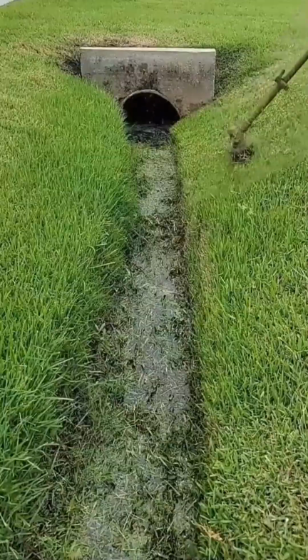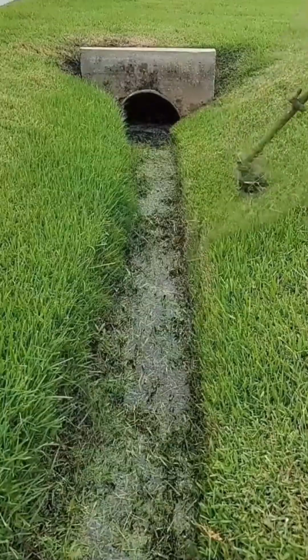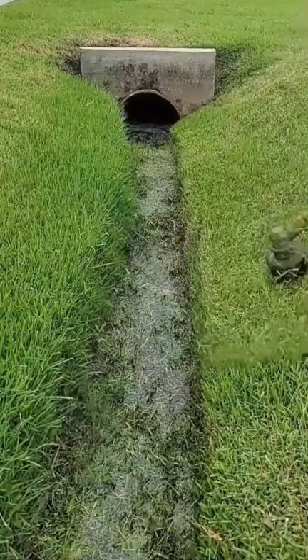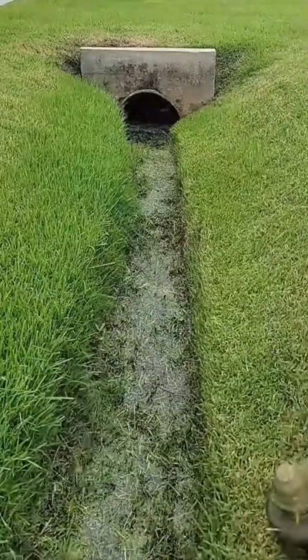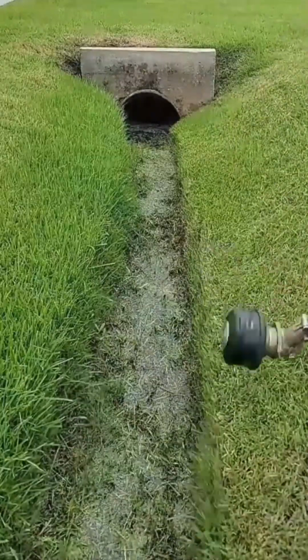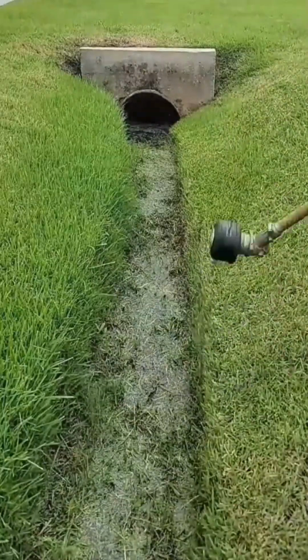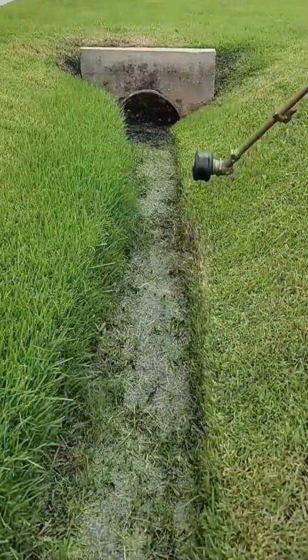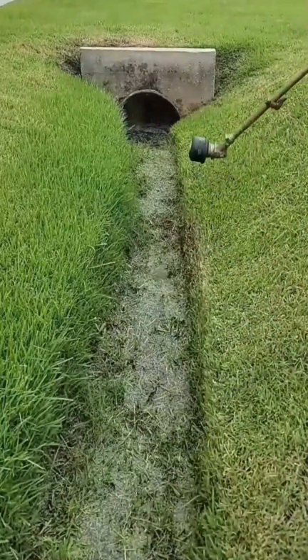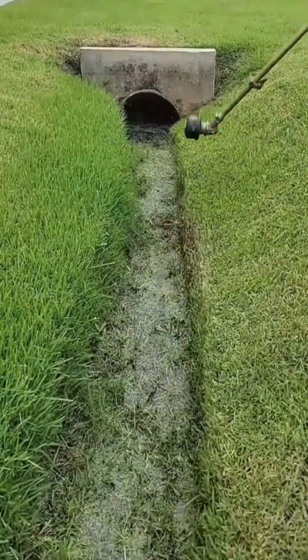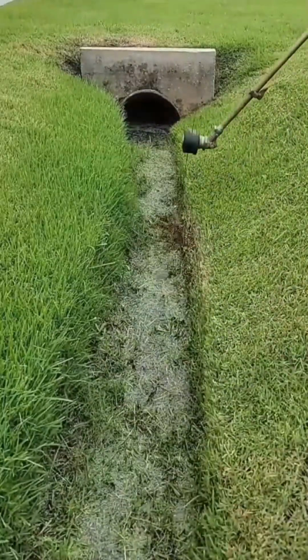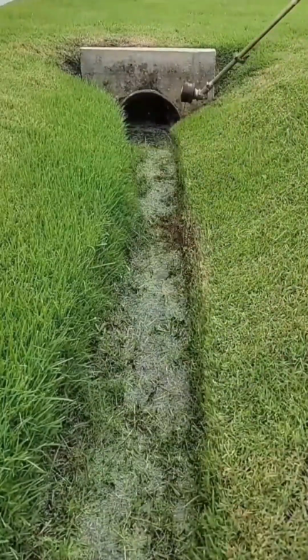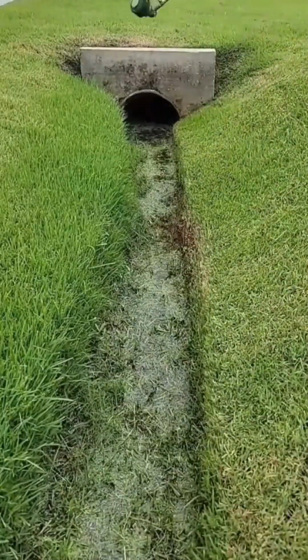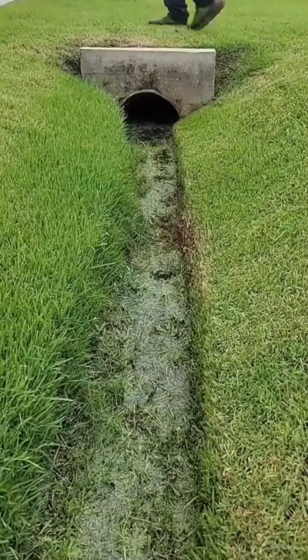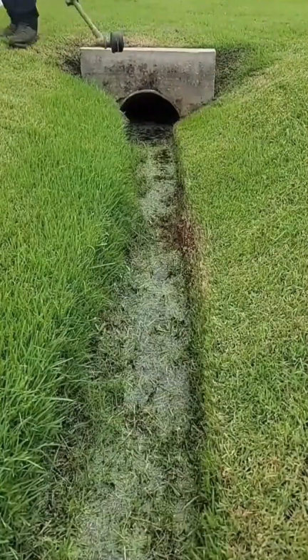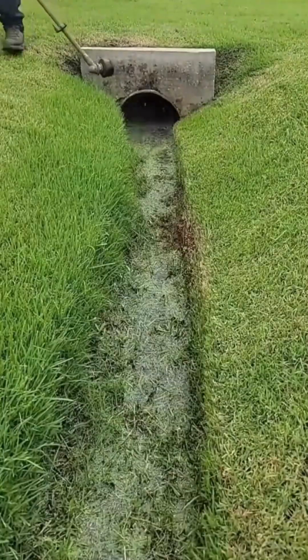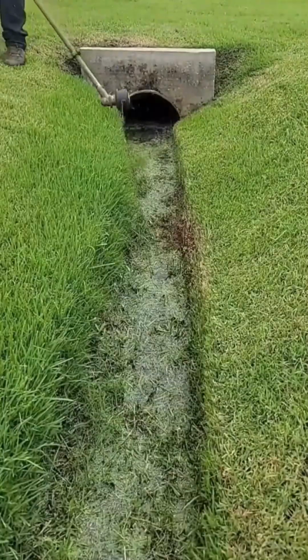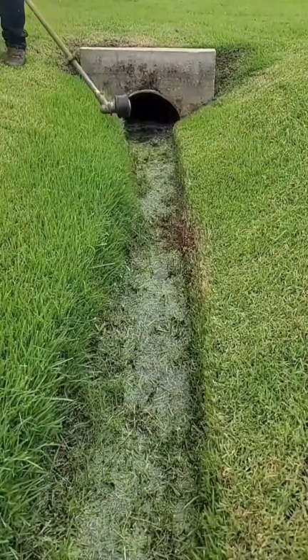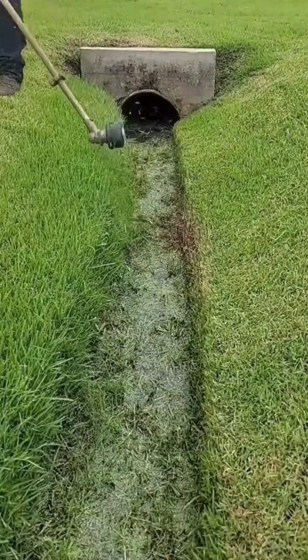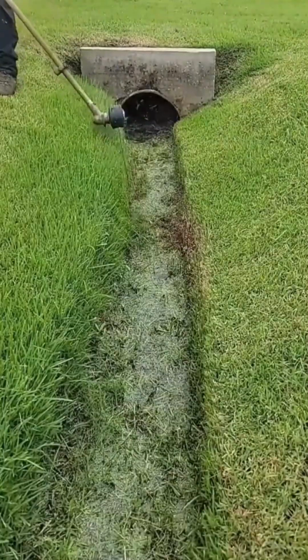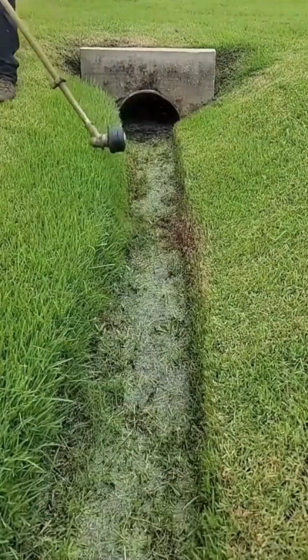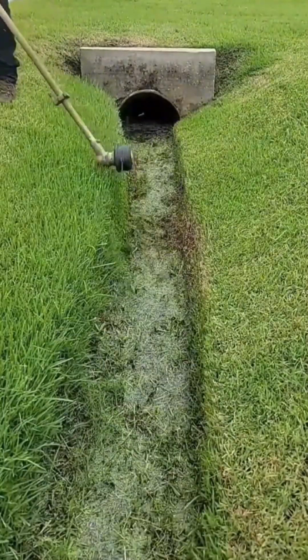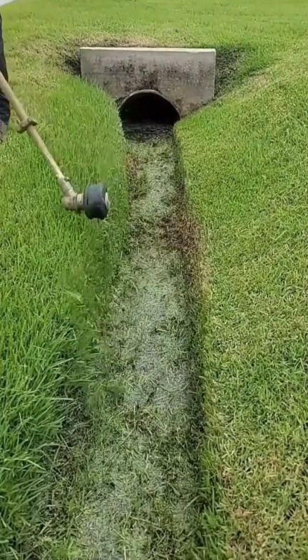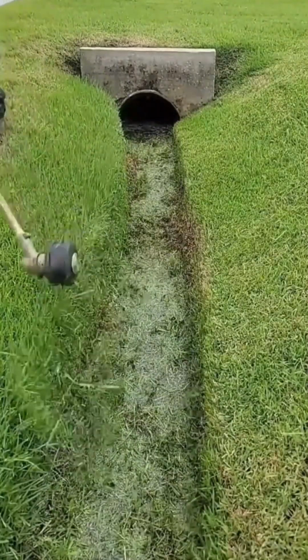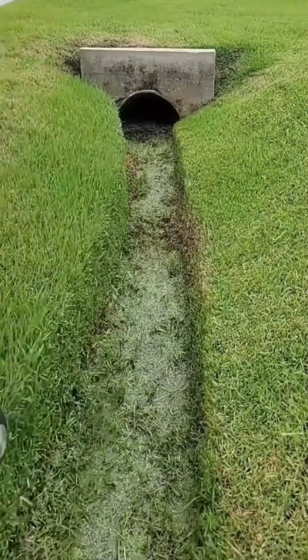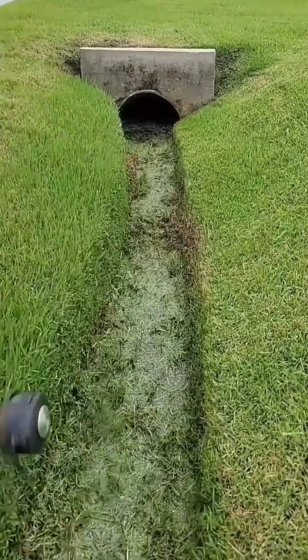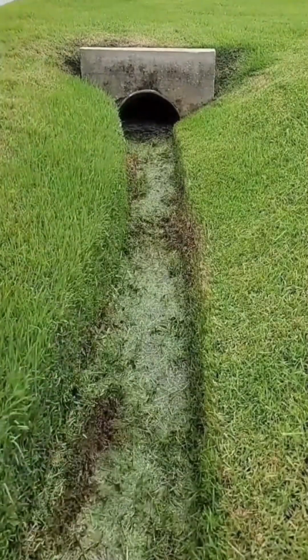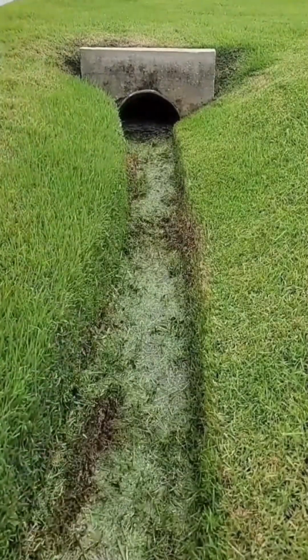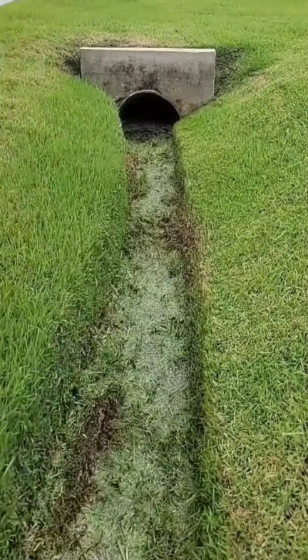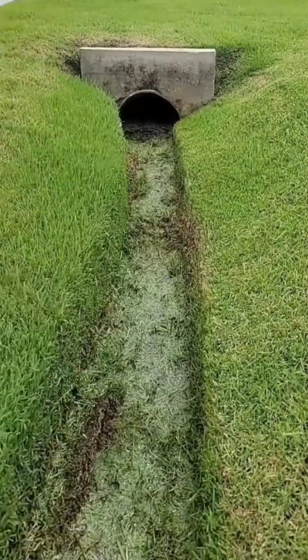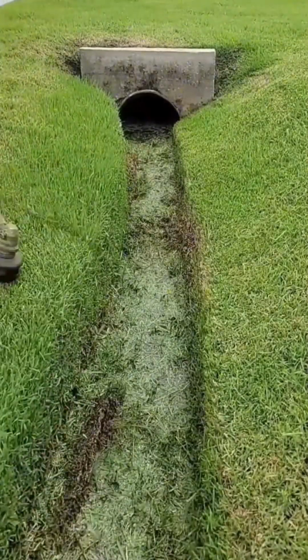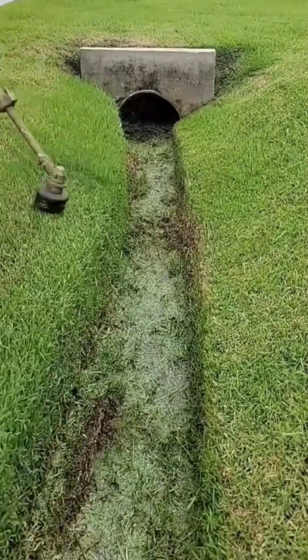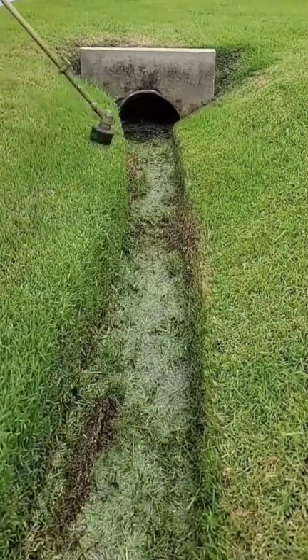A waterway's grassy edges get trimmed neat, keeping the channel clear so the current never slows.